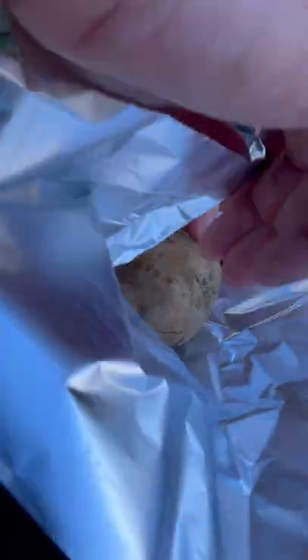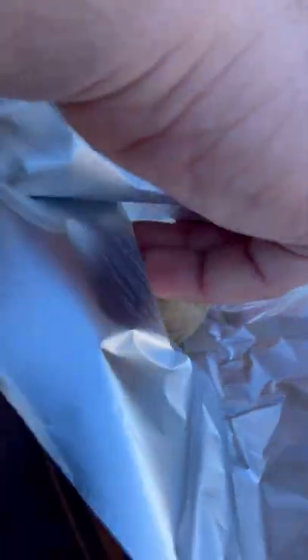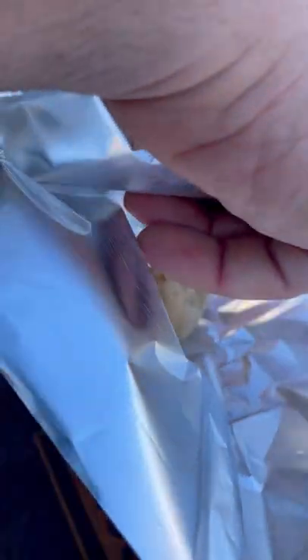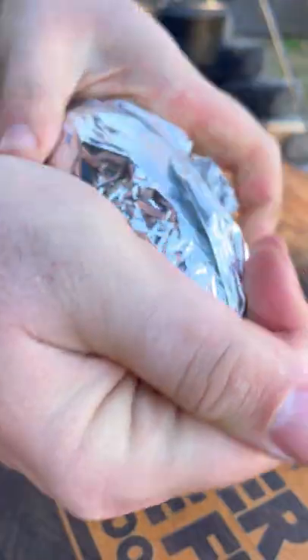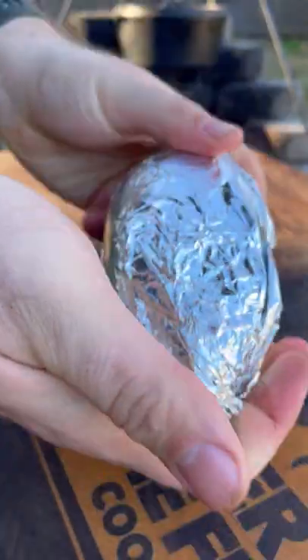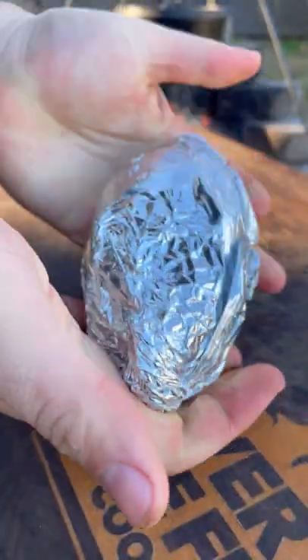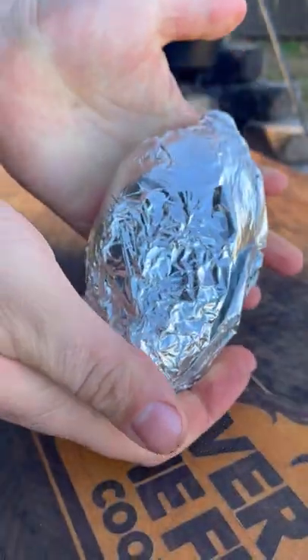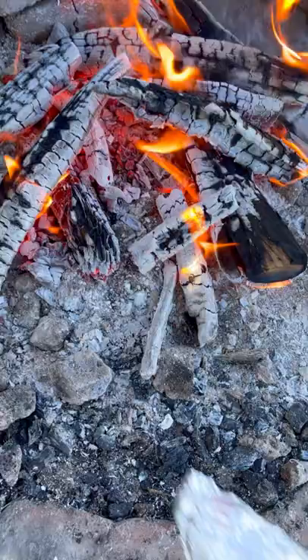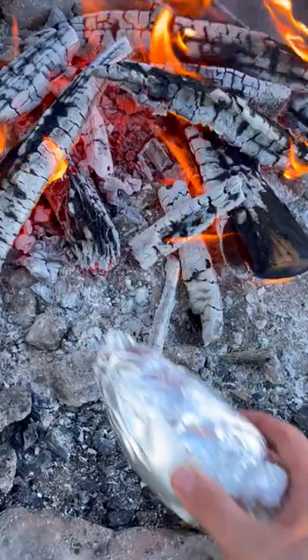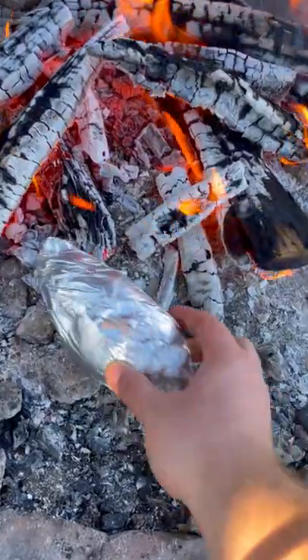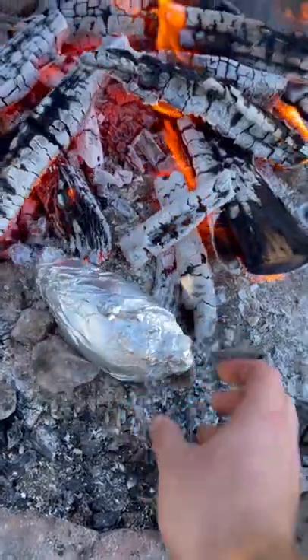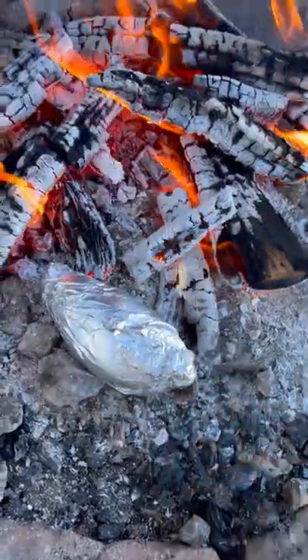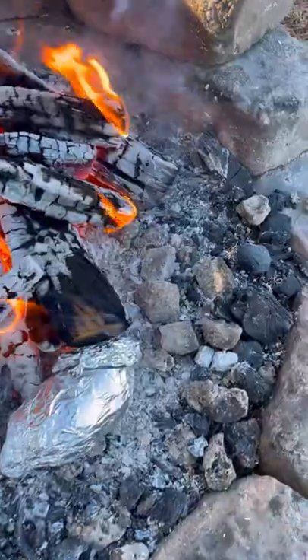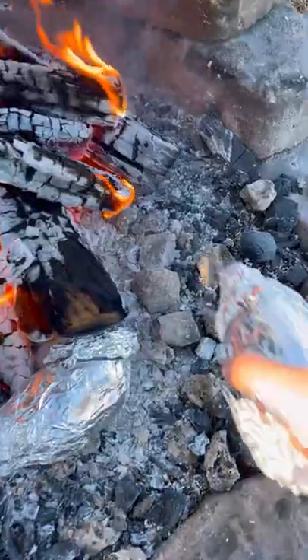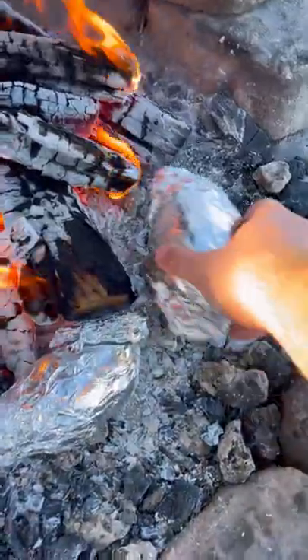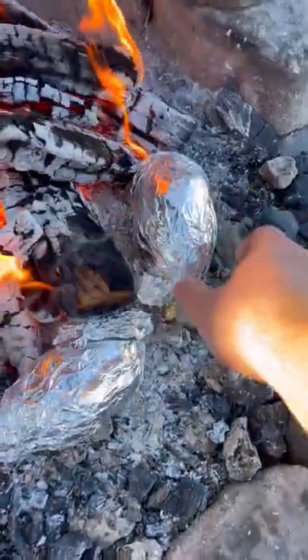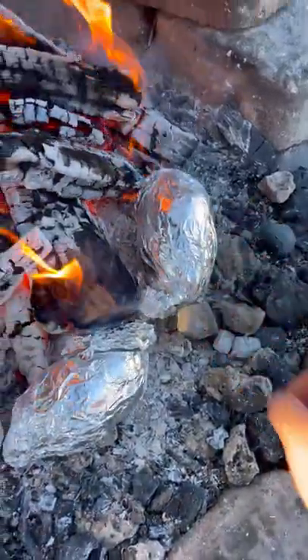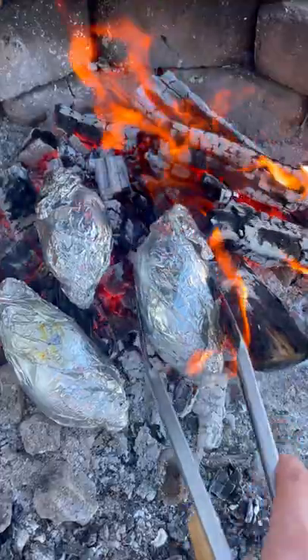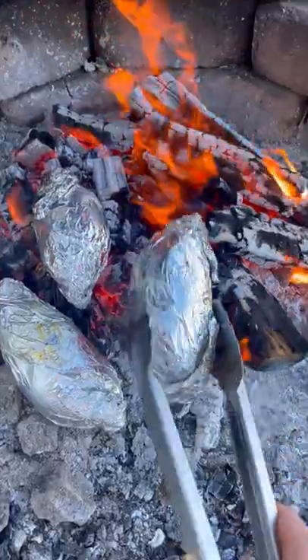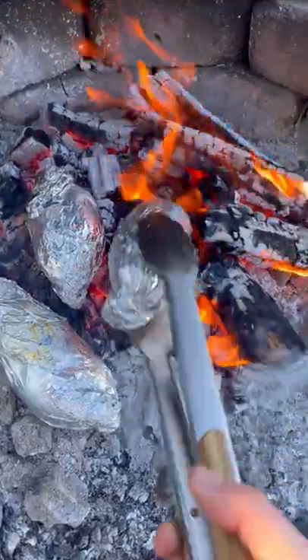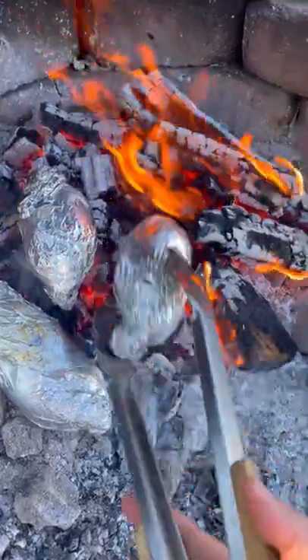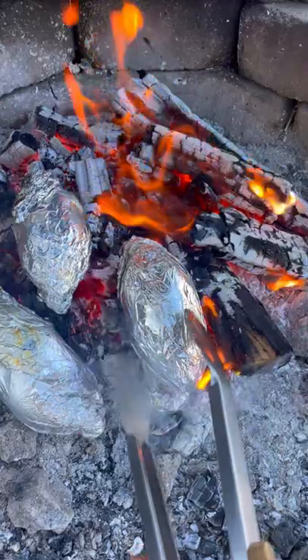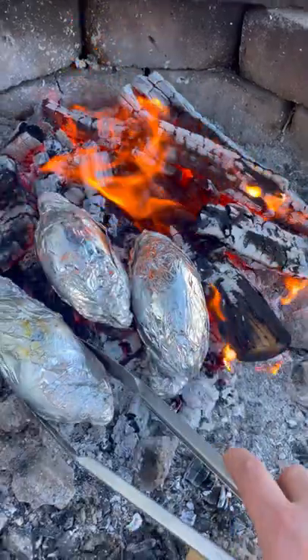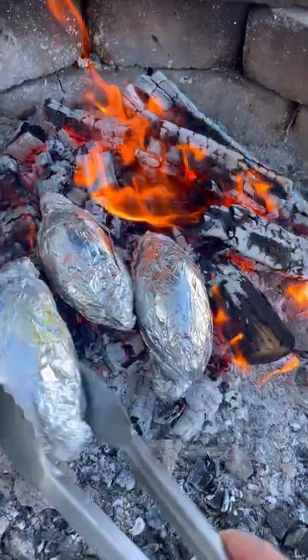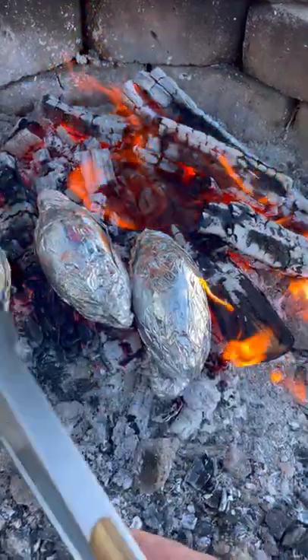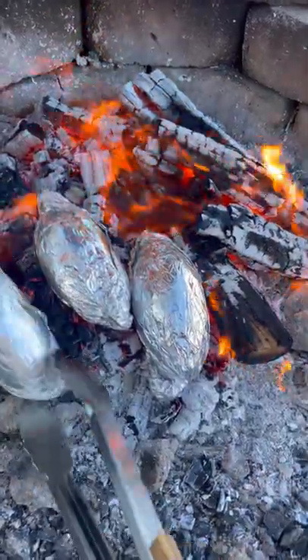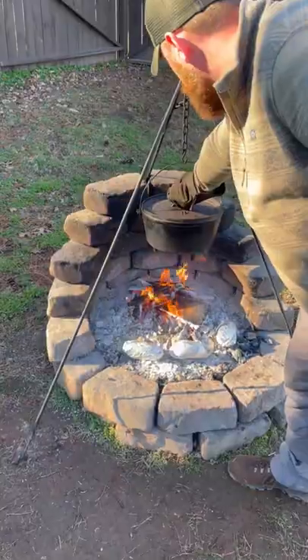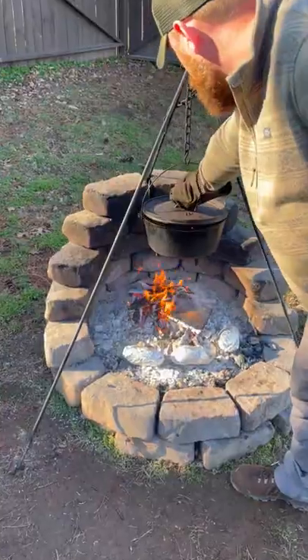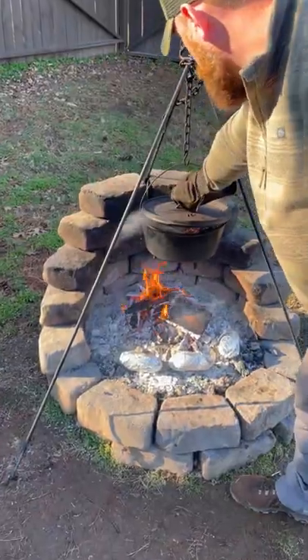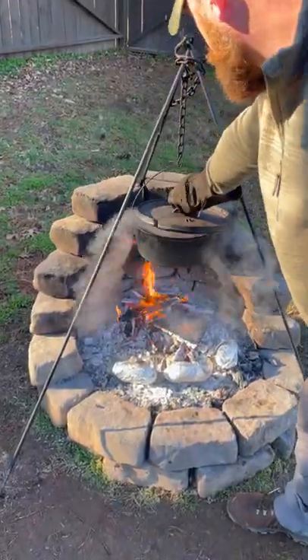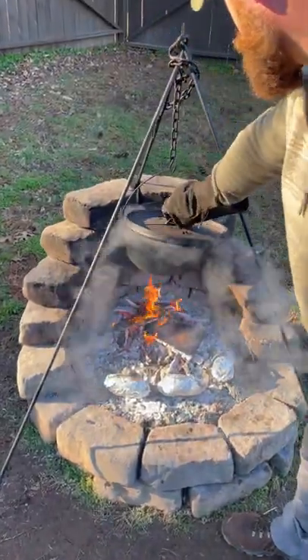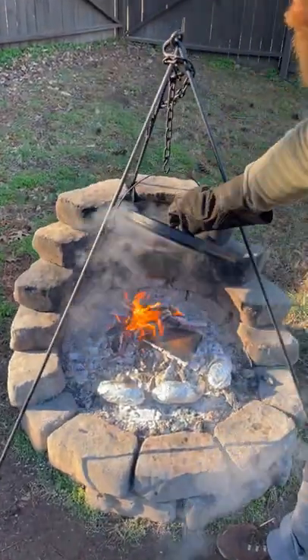I'm going to grab some russet Idaho potatoes, poking holes and wrapping in foil, and cook these over the fire until tender.